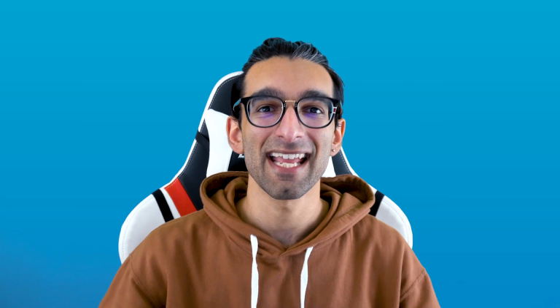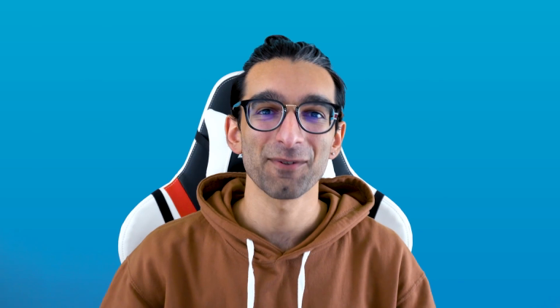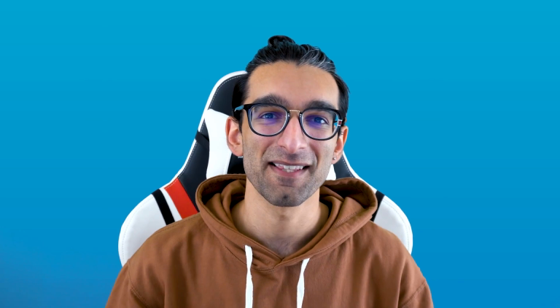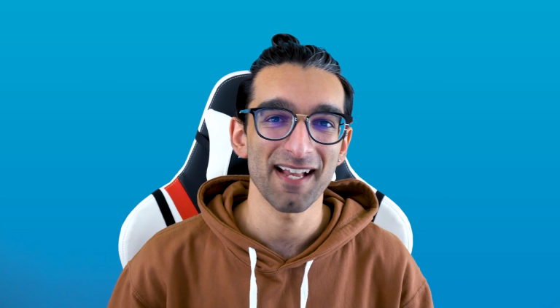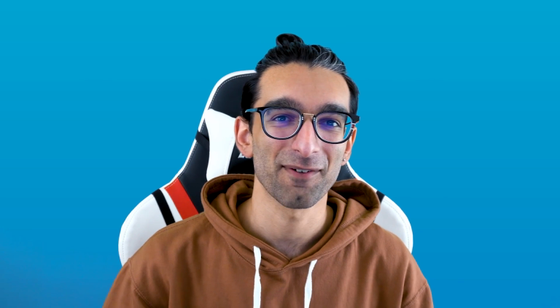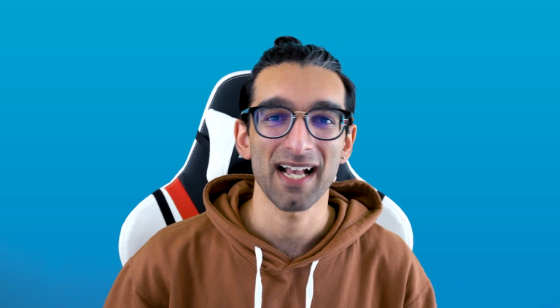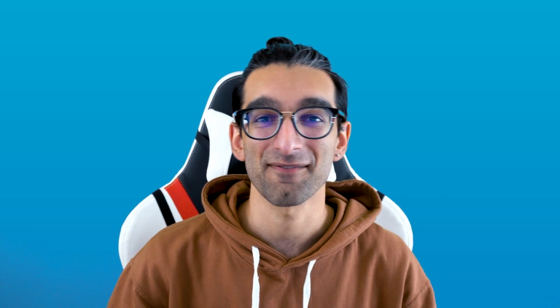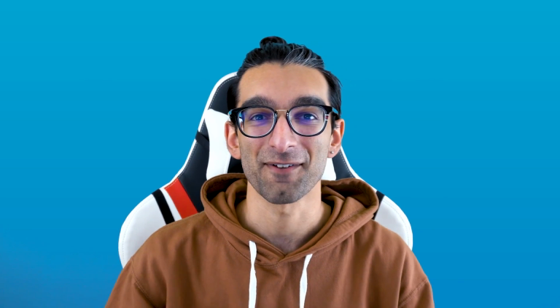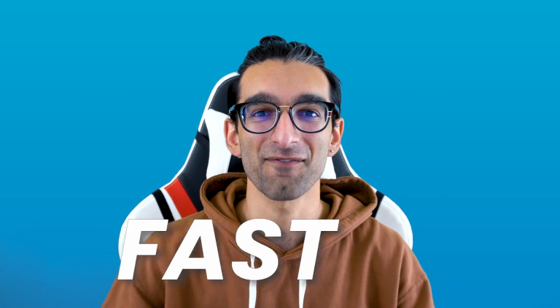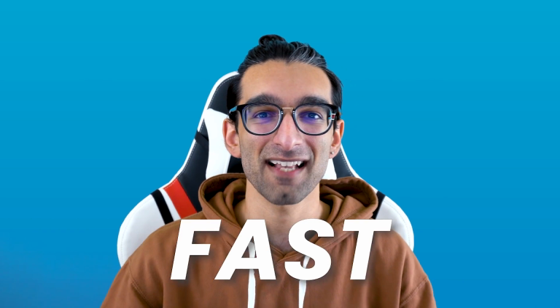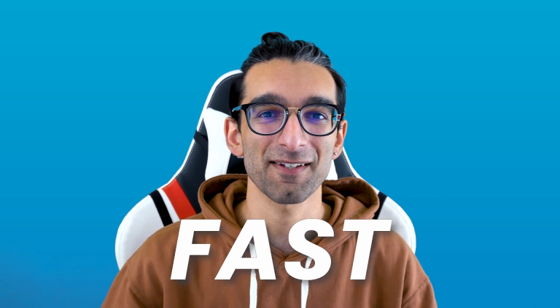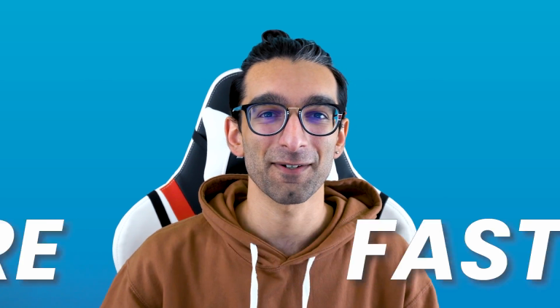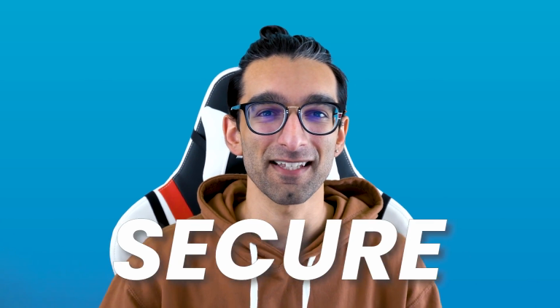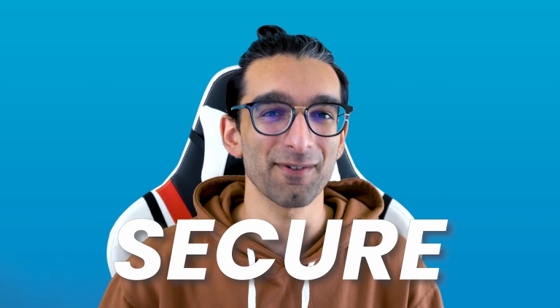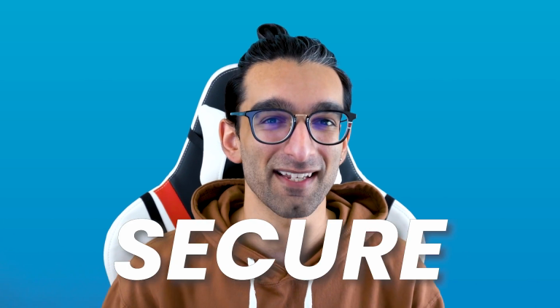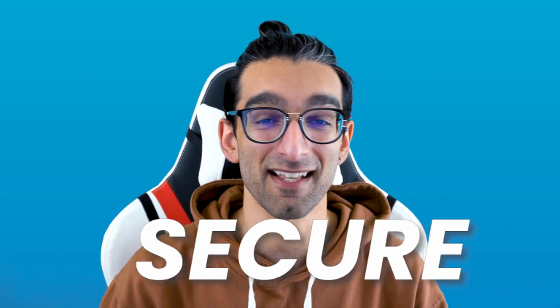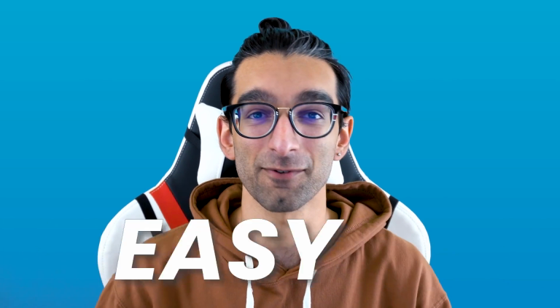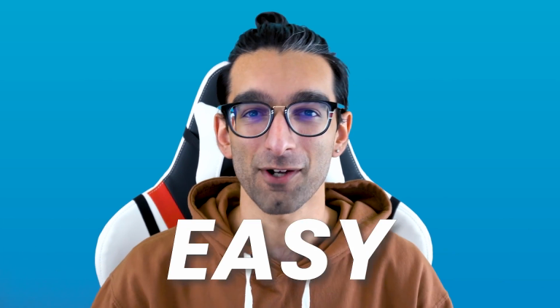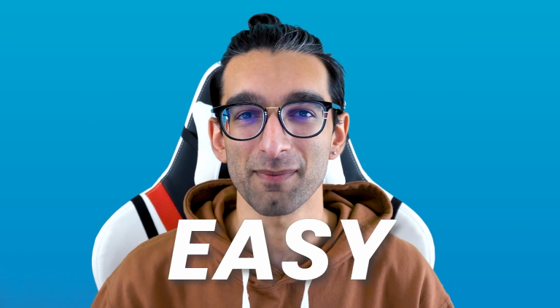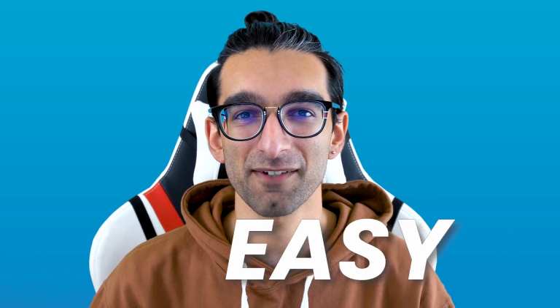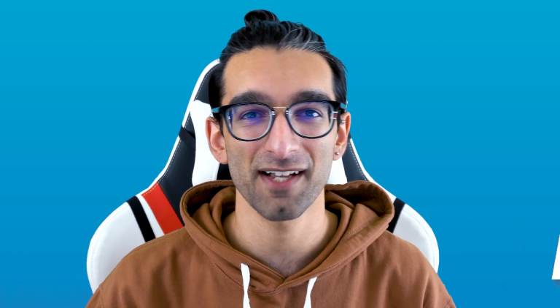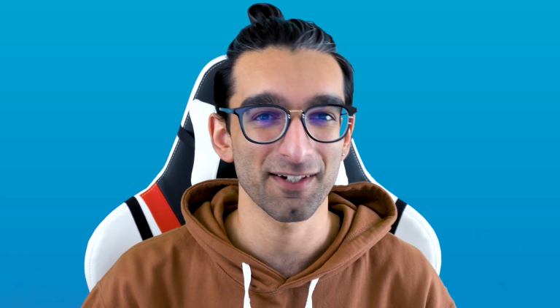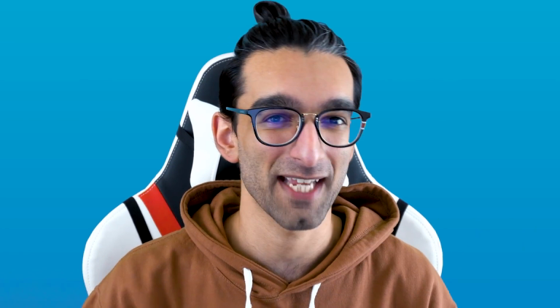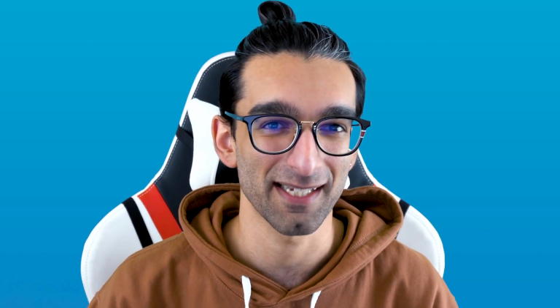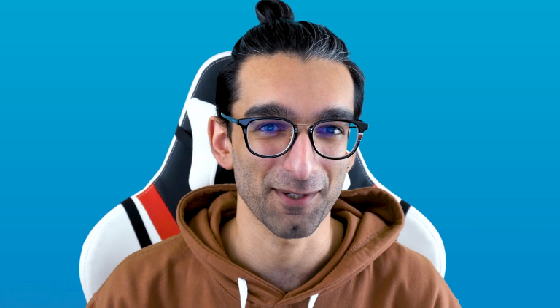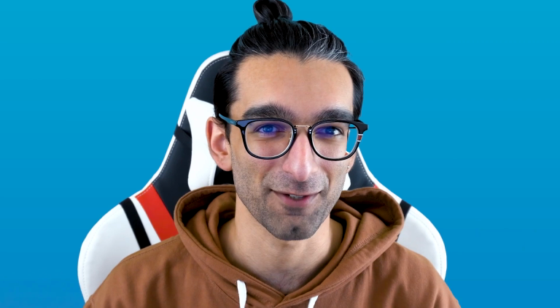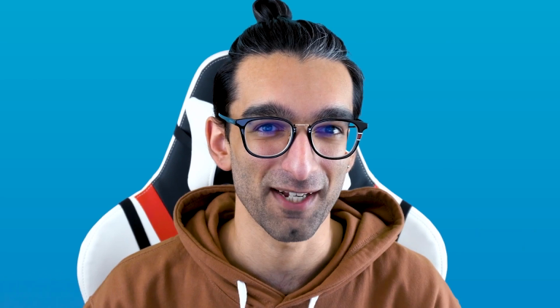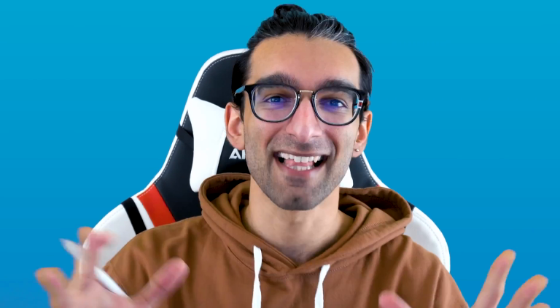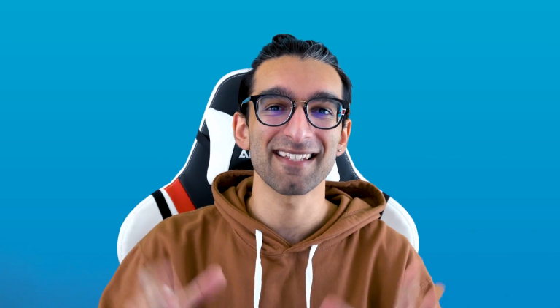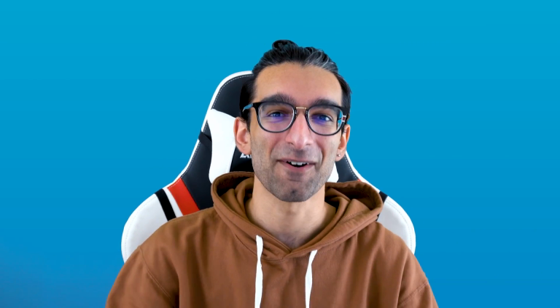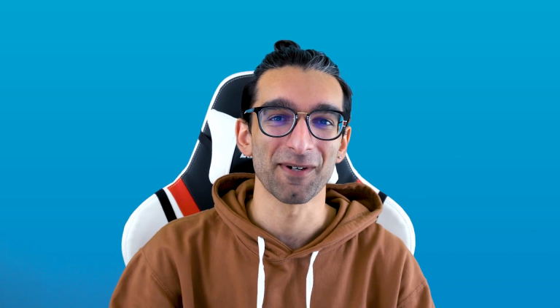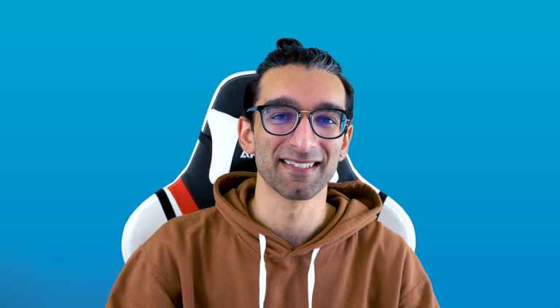Hey everyone, Zed from Massive here — the fast, secure, and easy way to send those large media files that are taking up your hard drive. Let's see how it works.